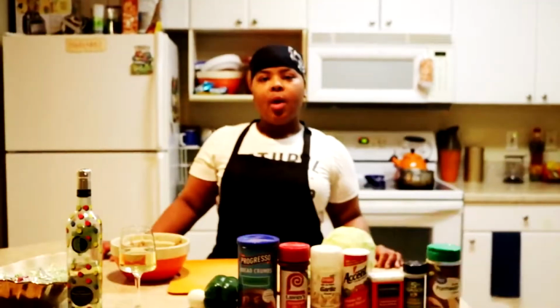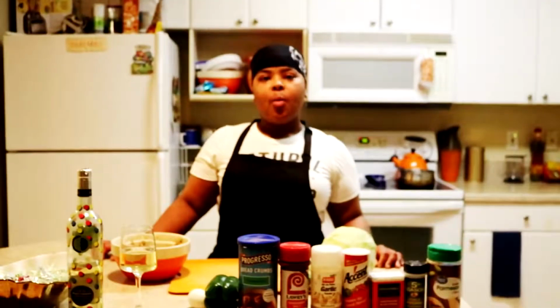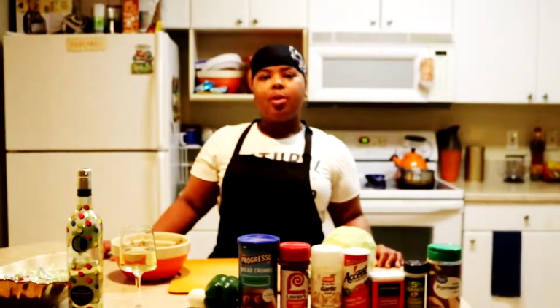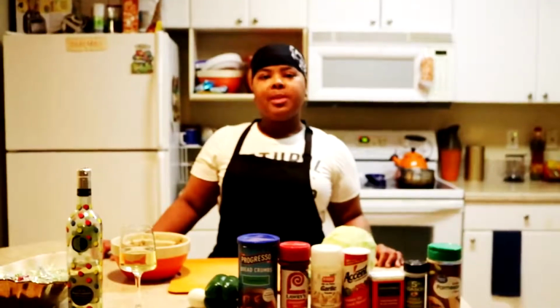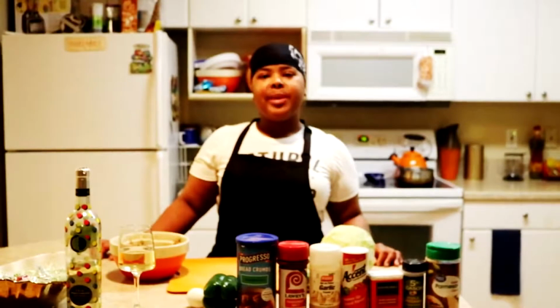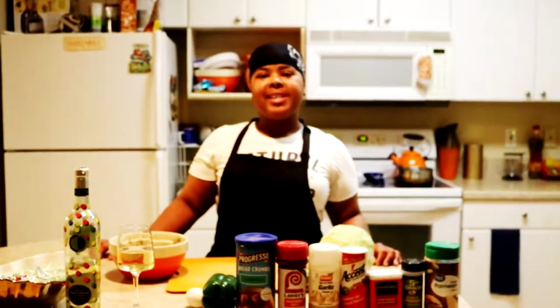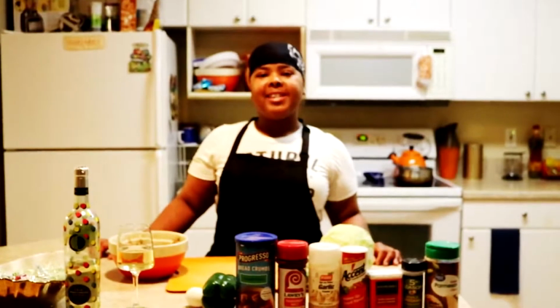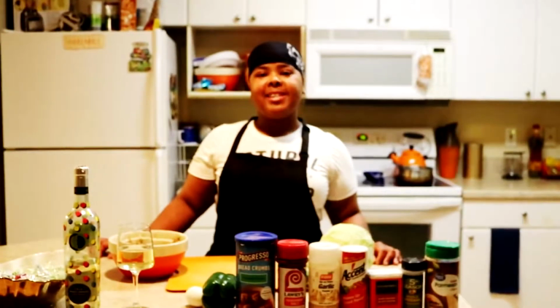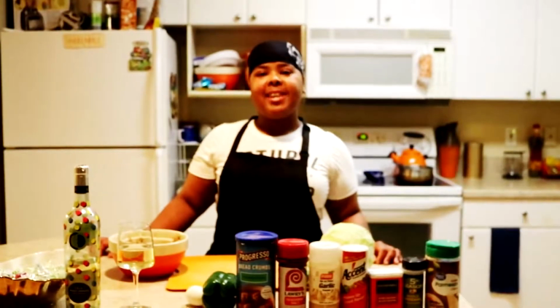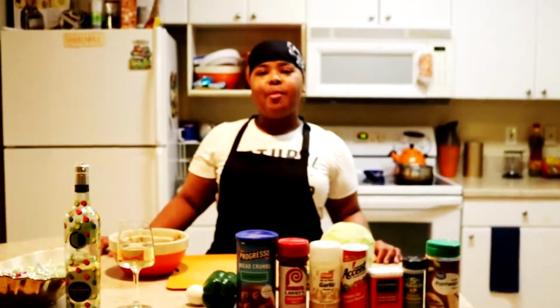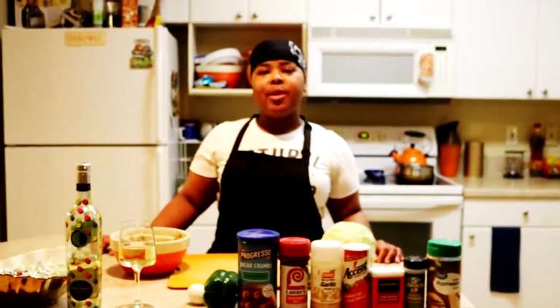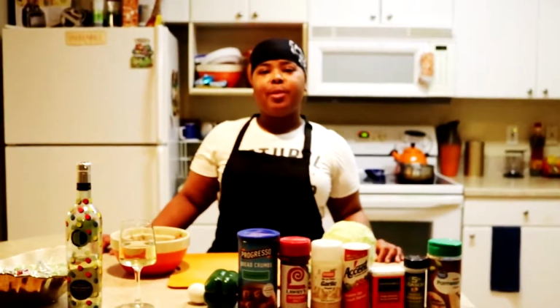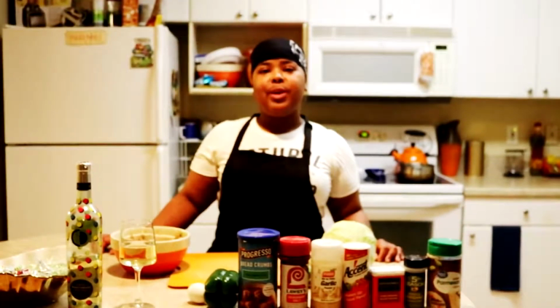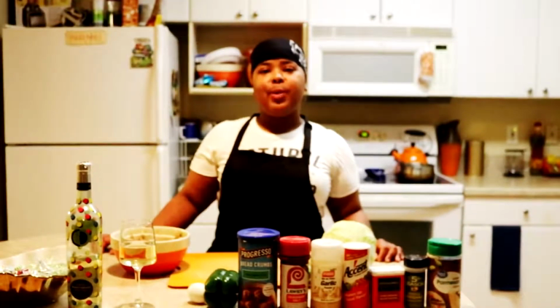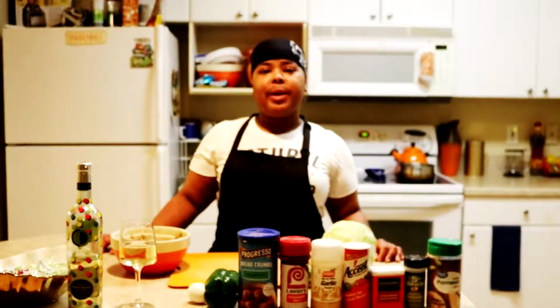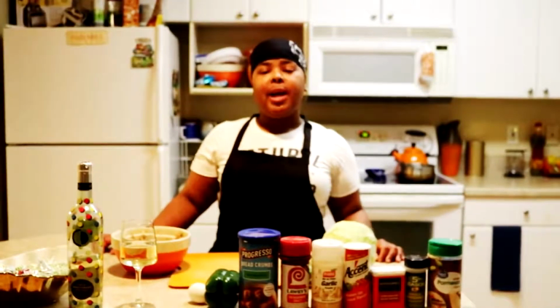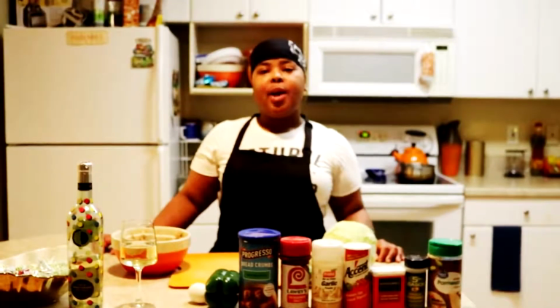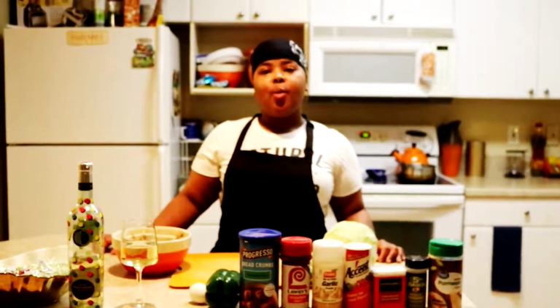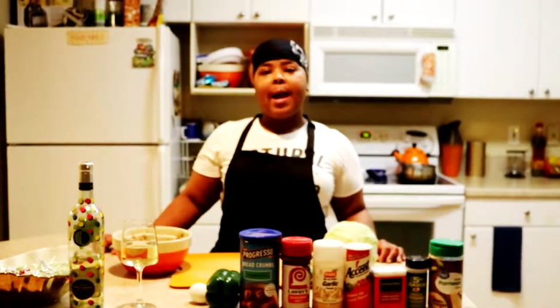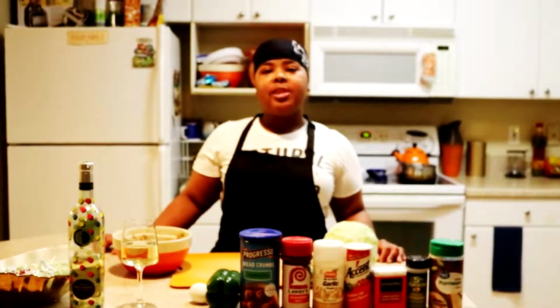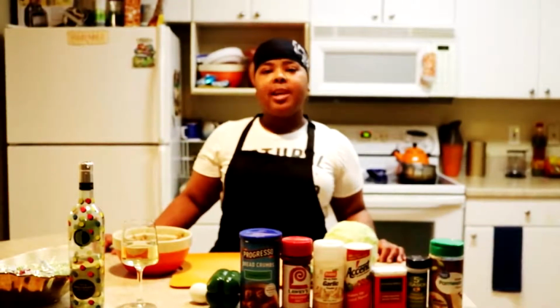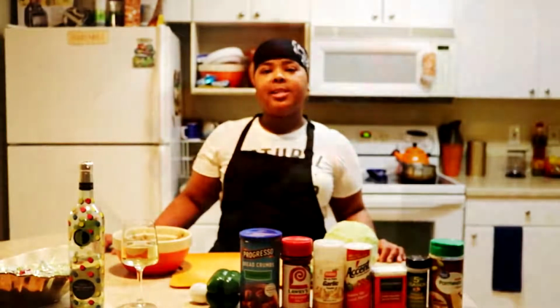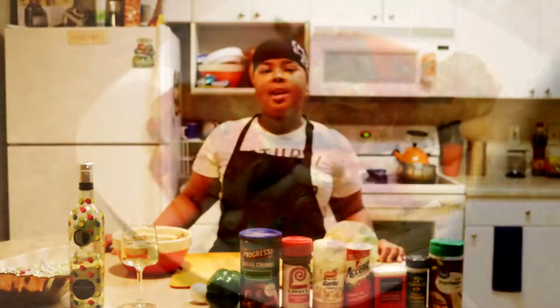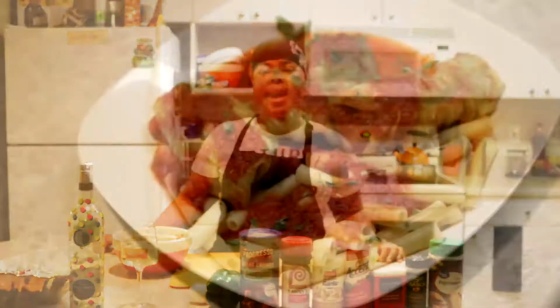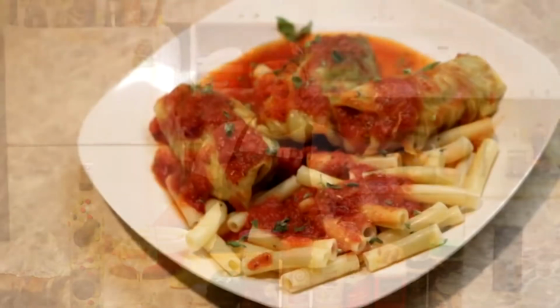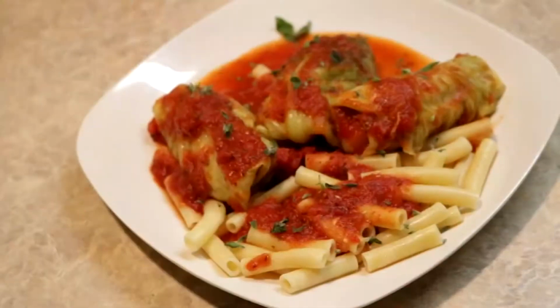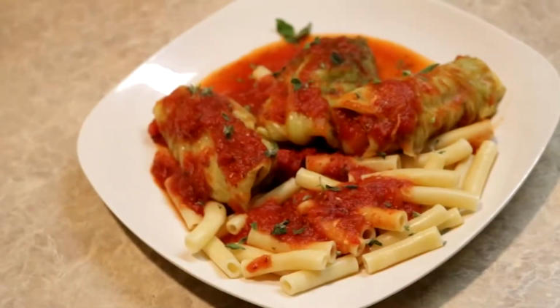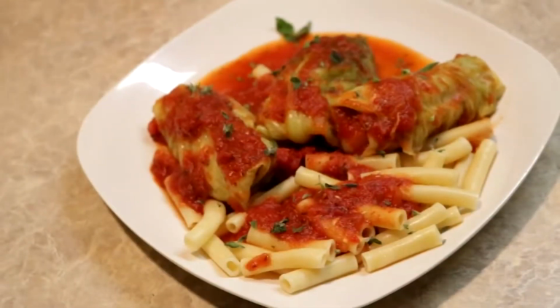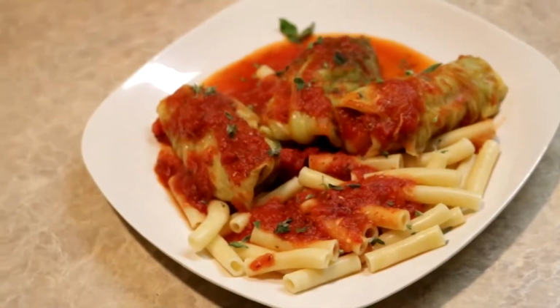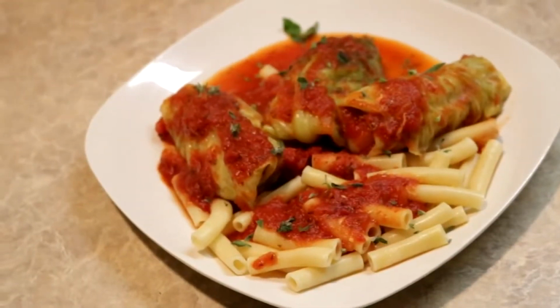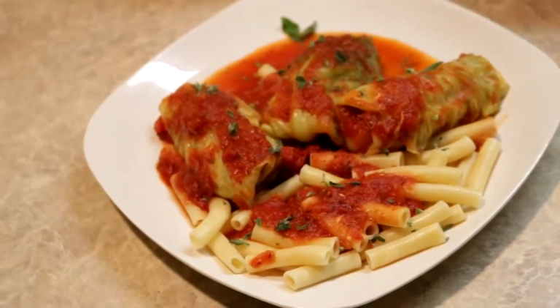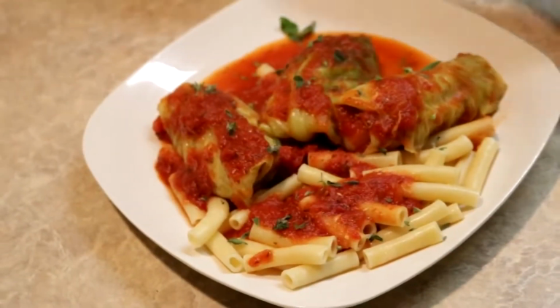Welcome to Rita's Kitchen. Today we're going to be doing ground chicken stuffed cabbage.